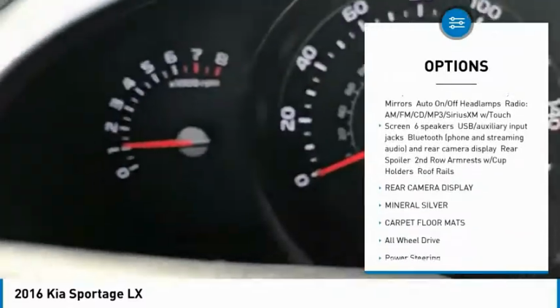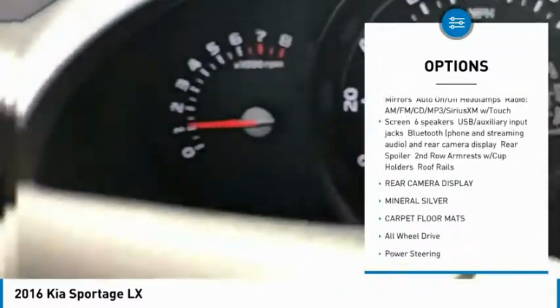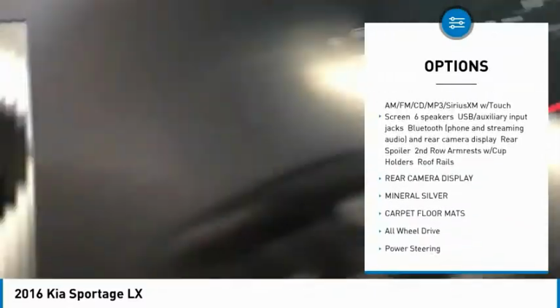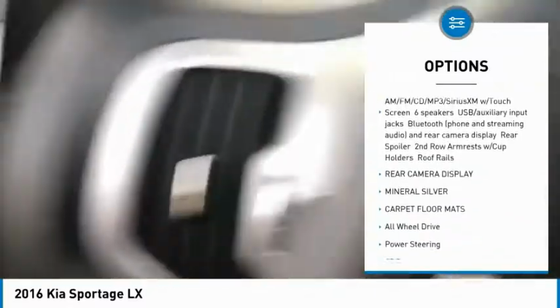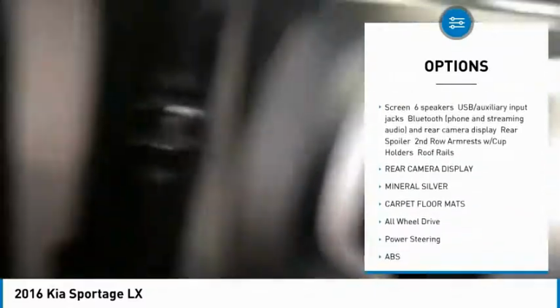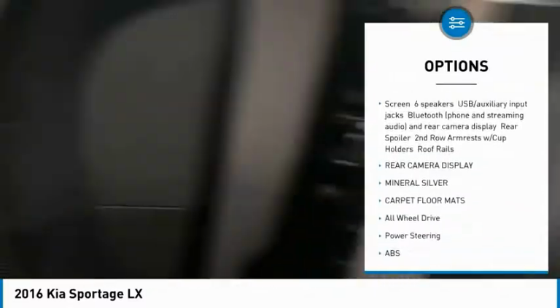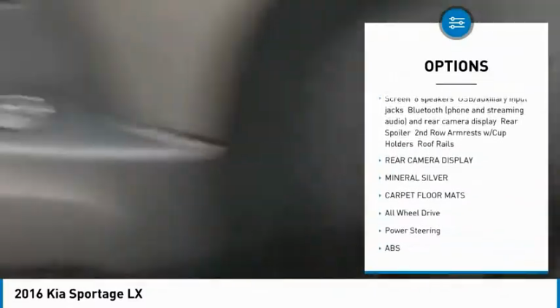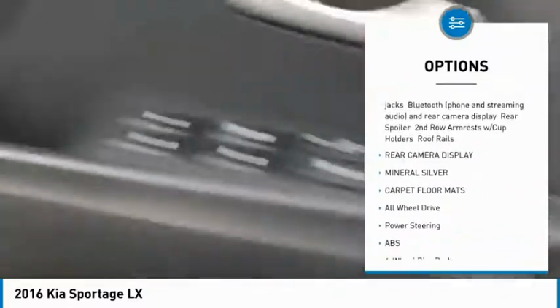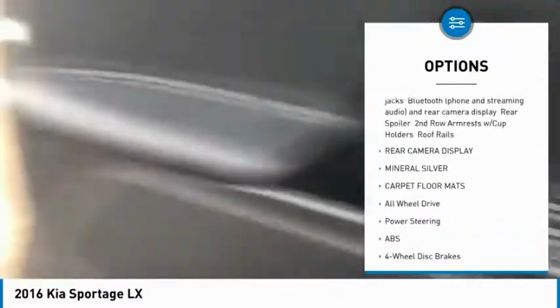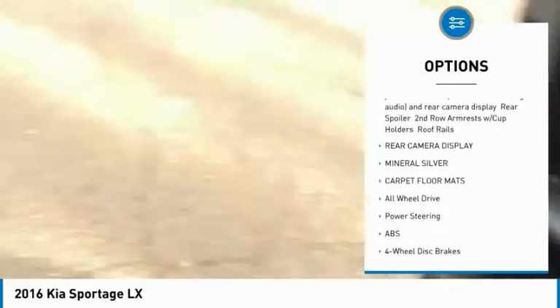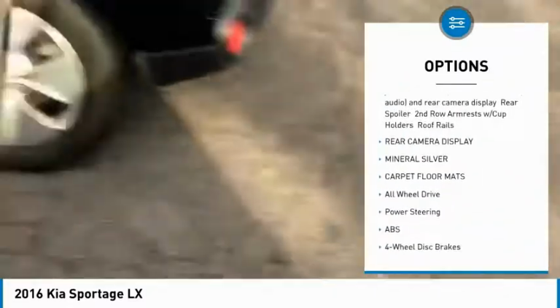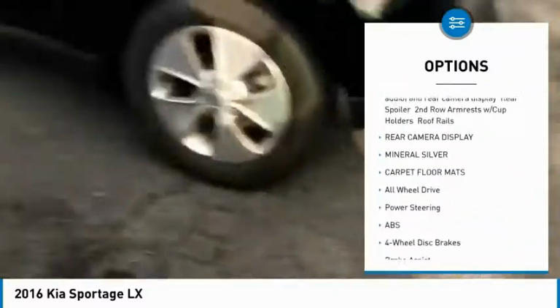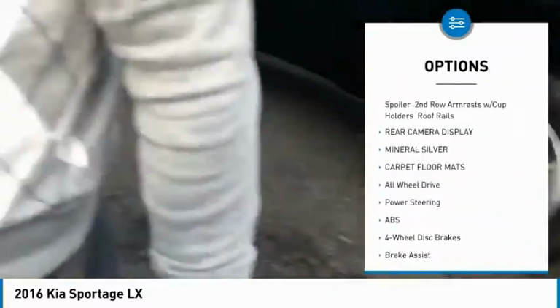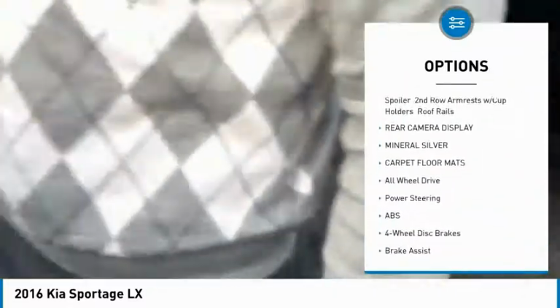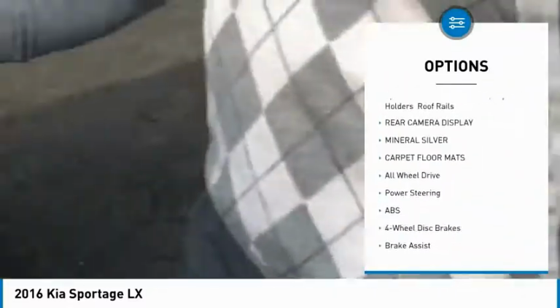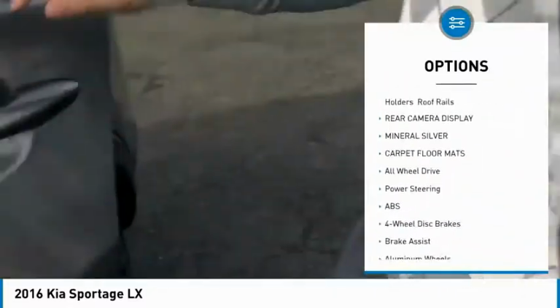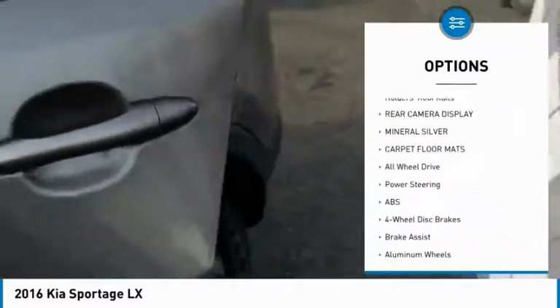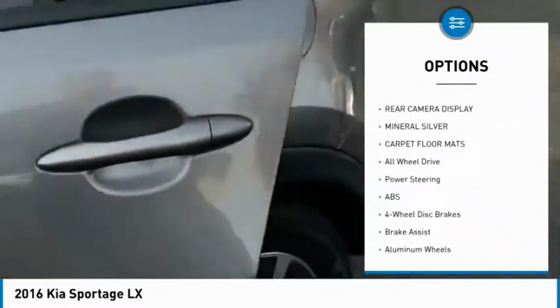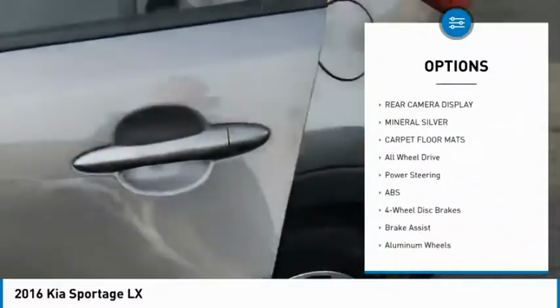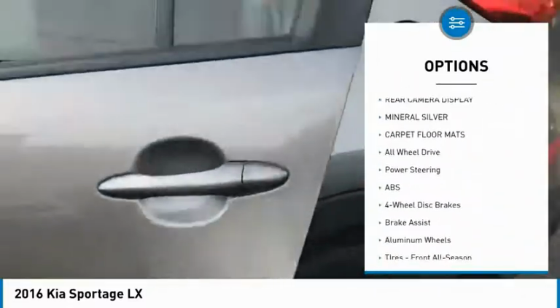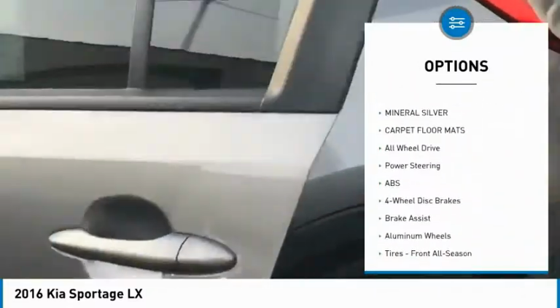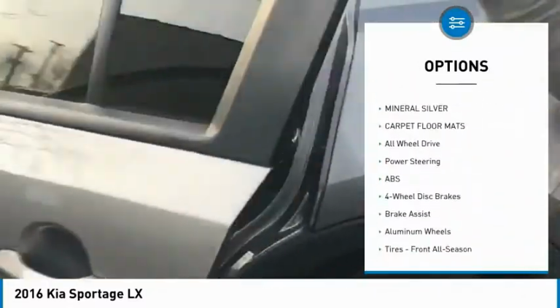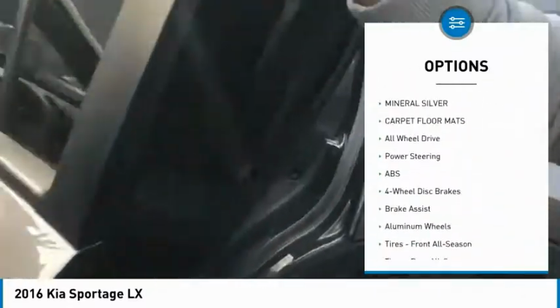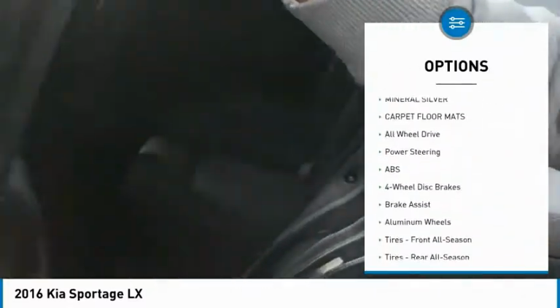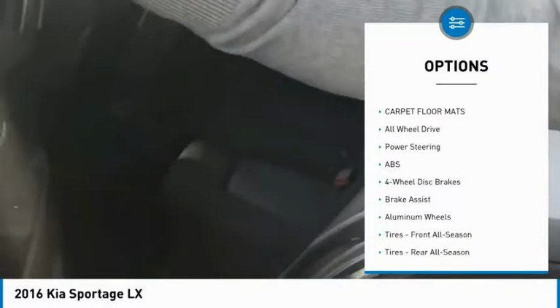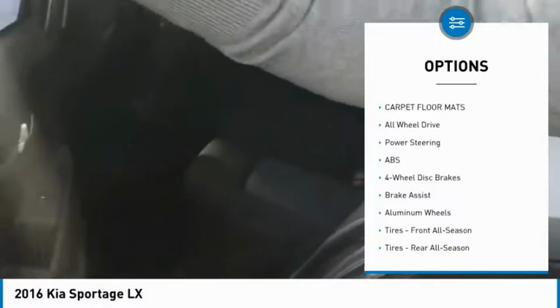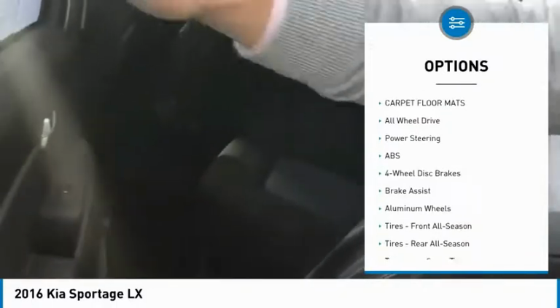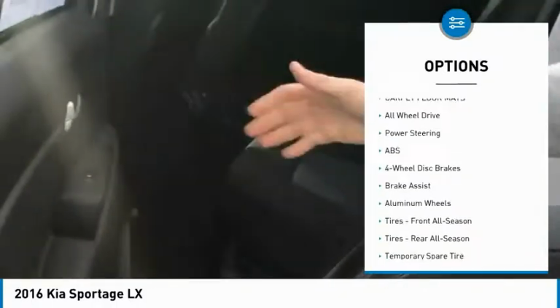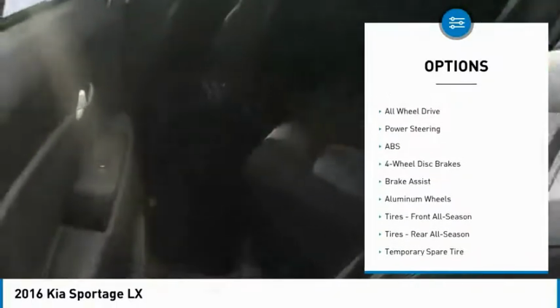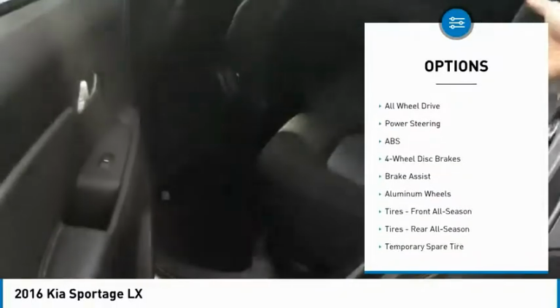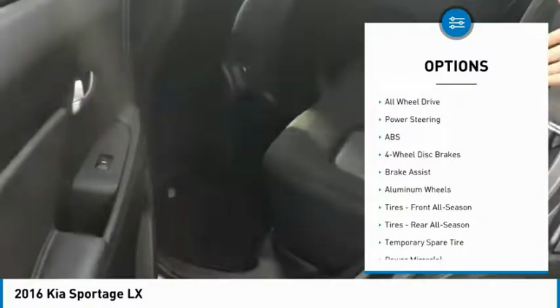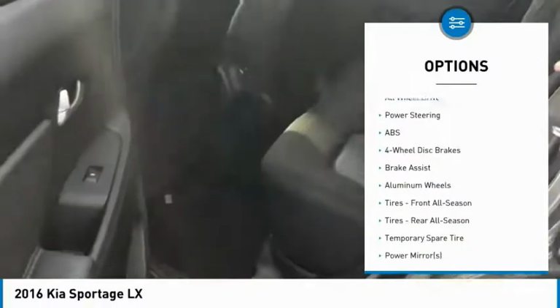Only 33,000 miles on this car. Great legroom back here.